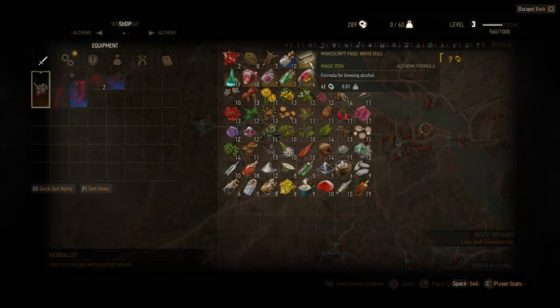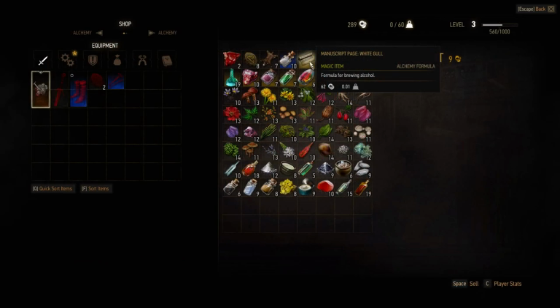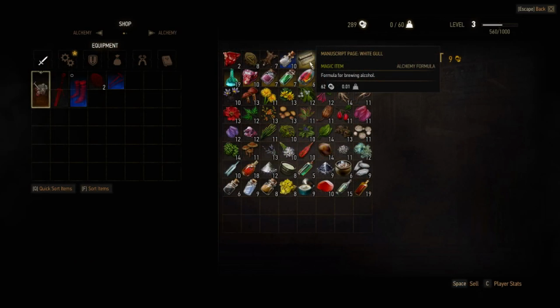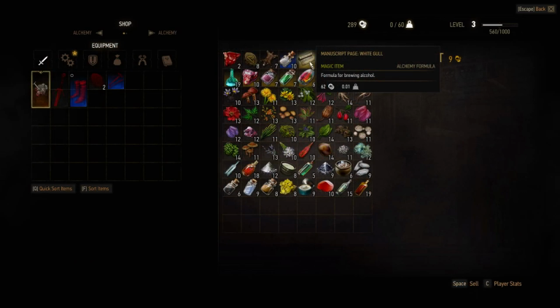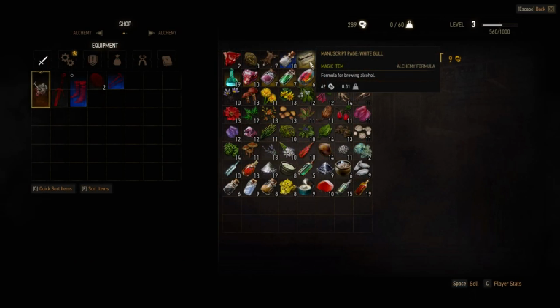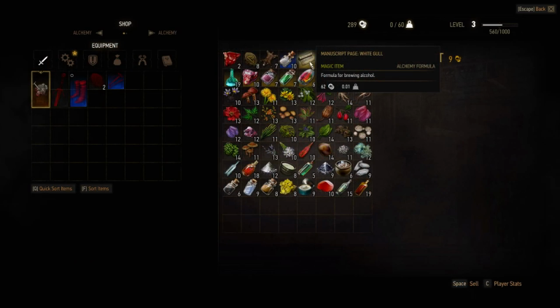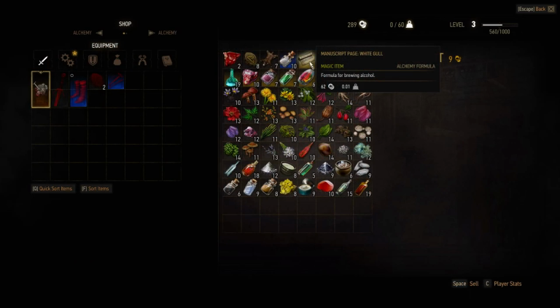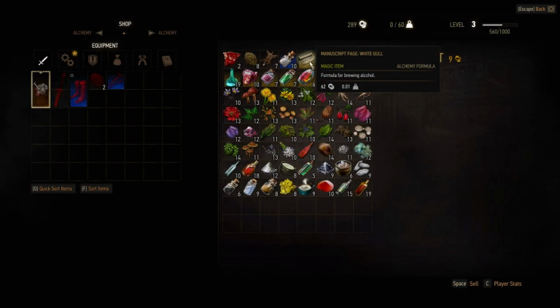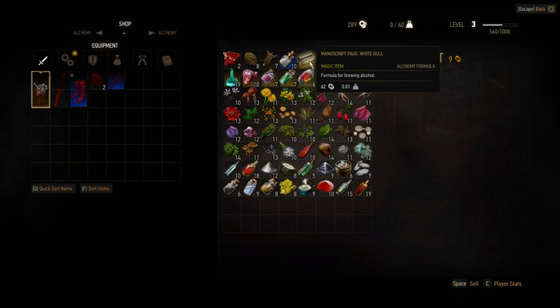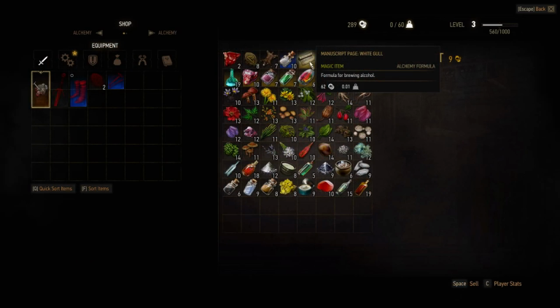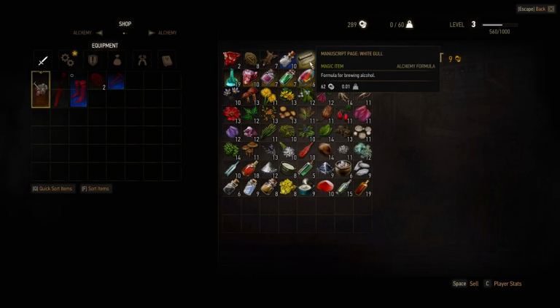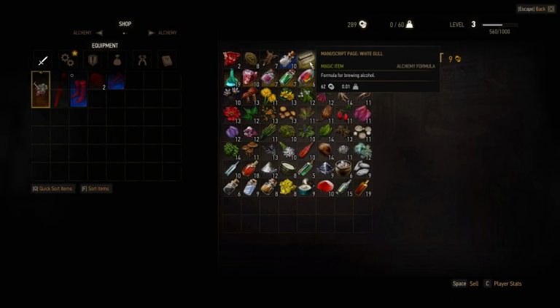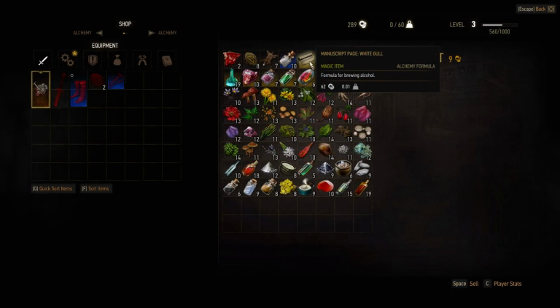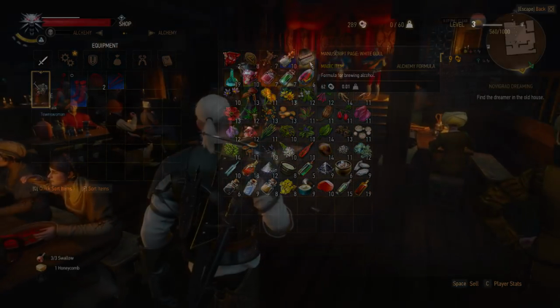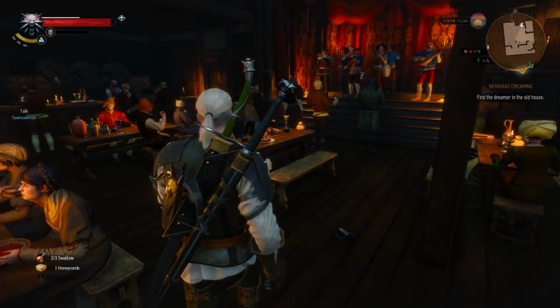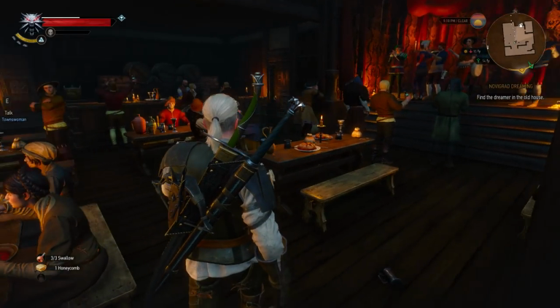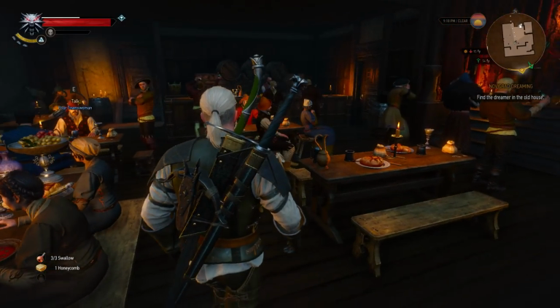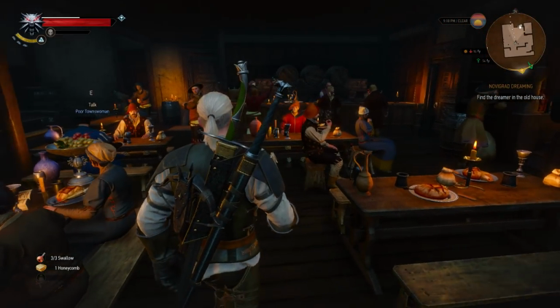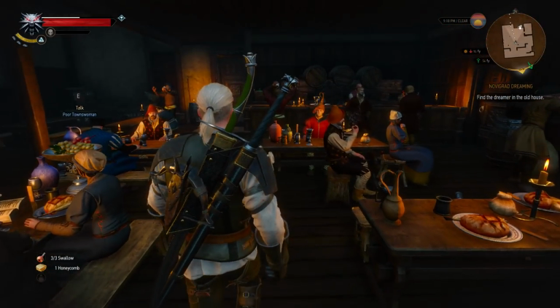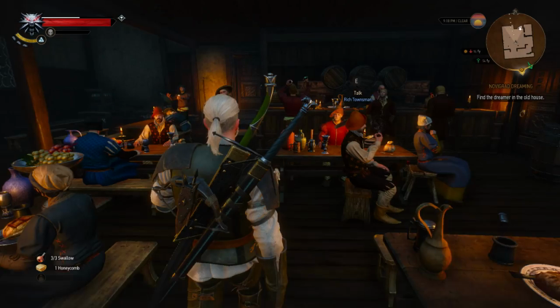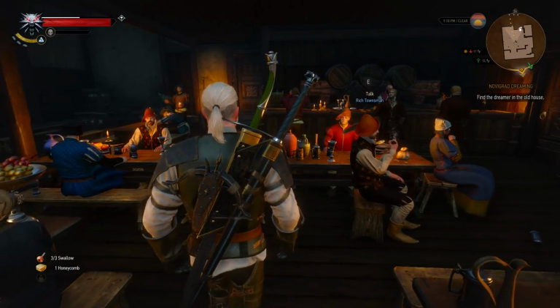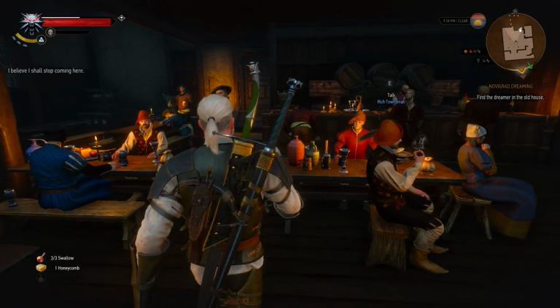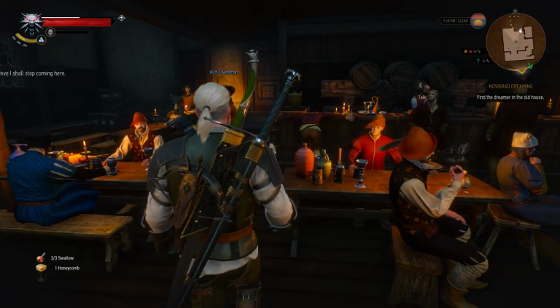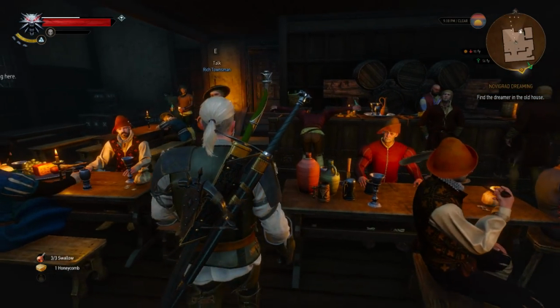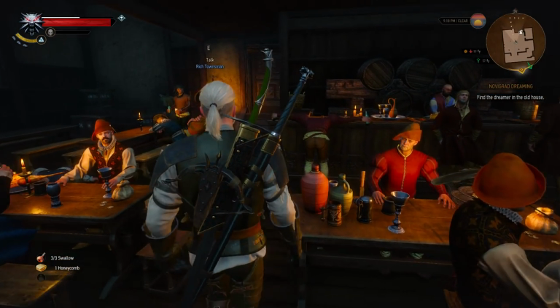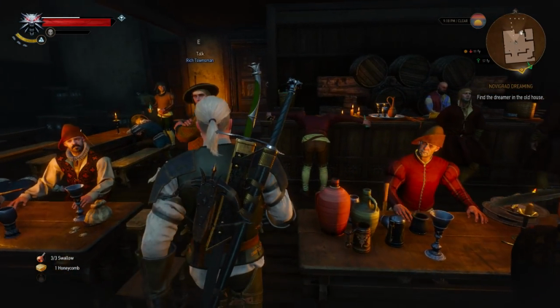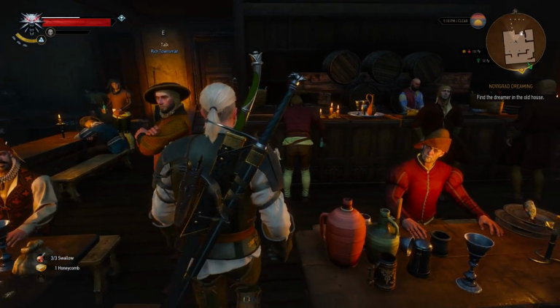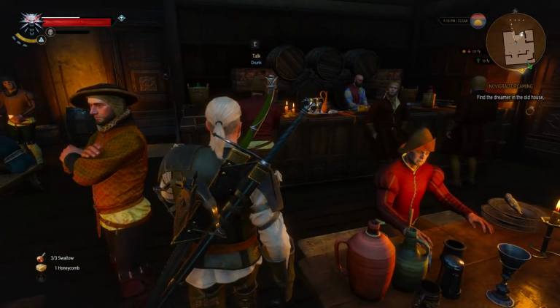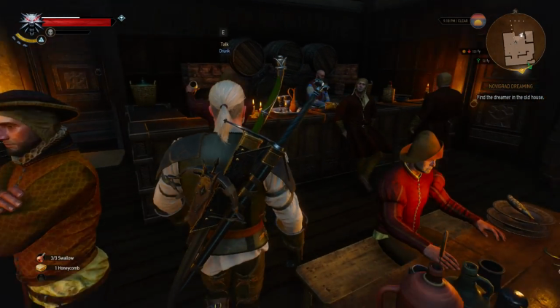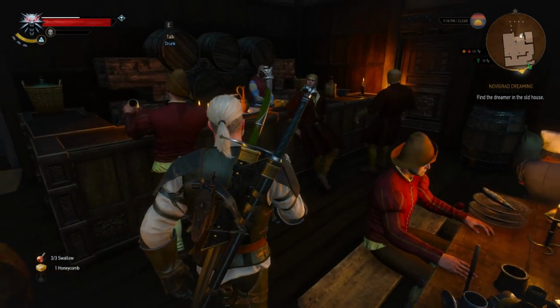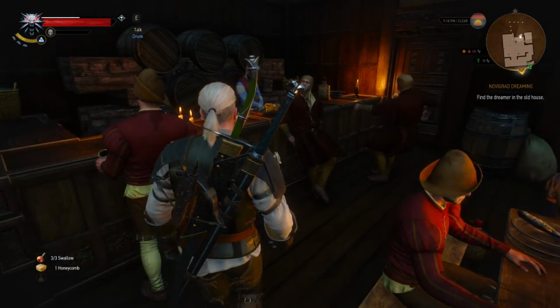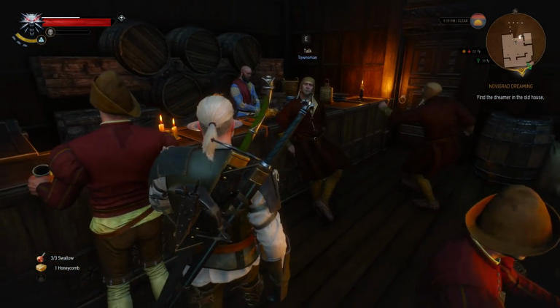If you have enough coin, then it's definitely worth investing in a White Gold Potion. If not, you can always come back later when you have the coin and purchase it when you want.